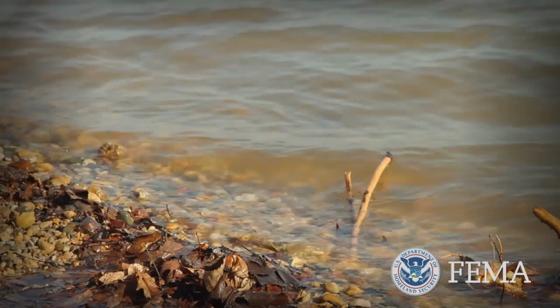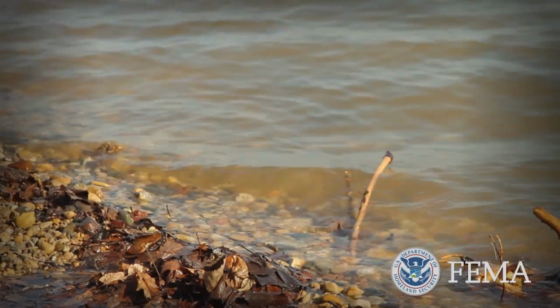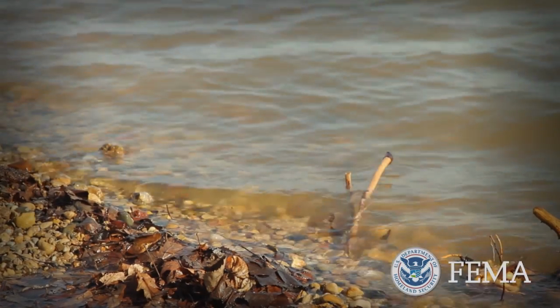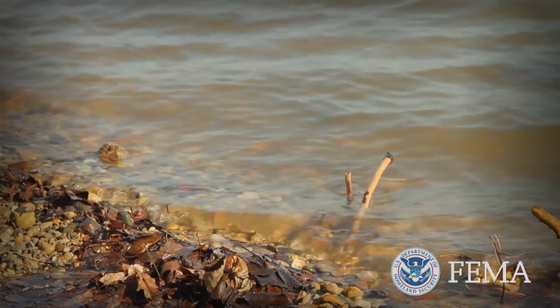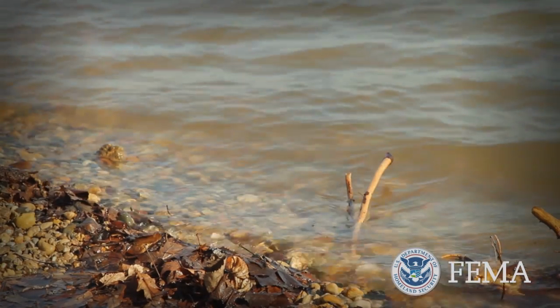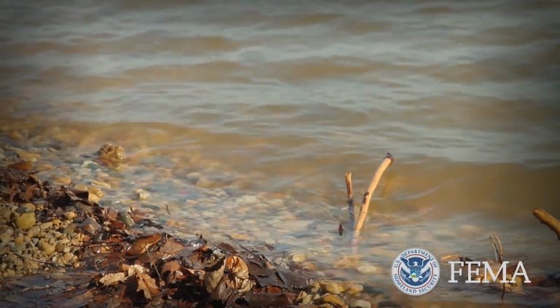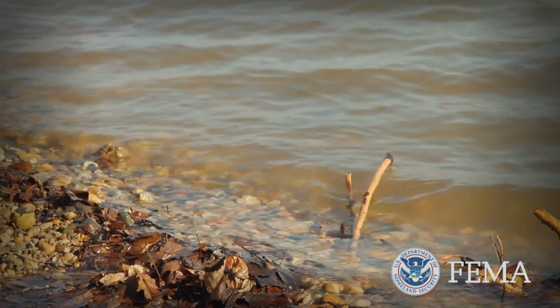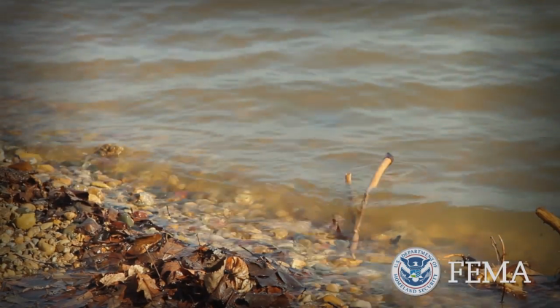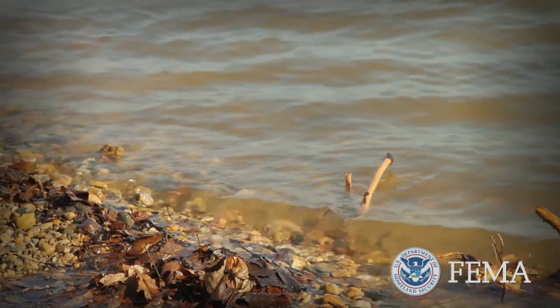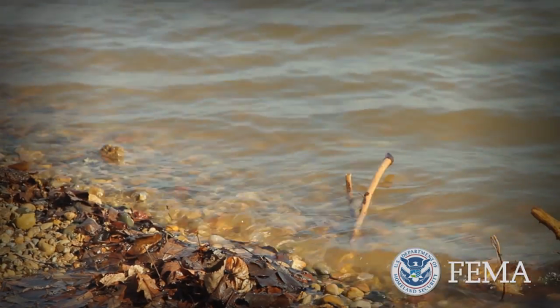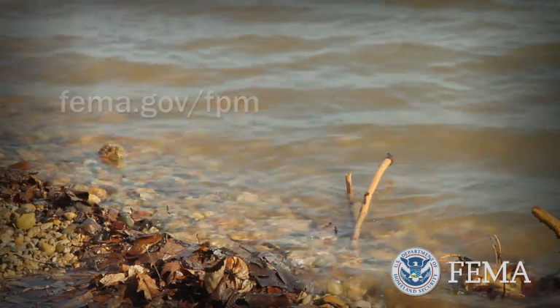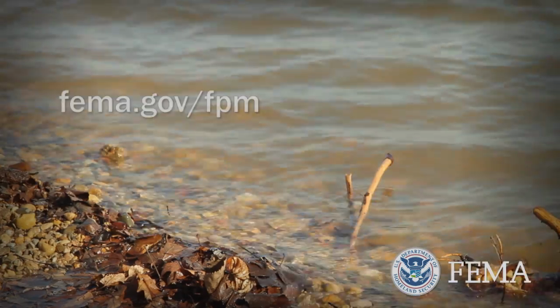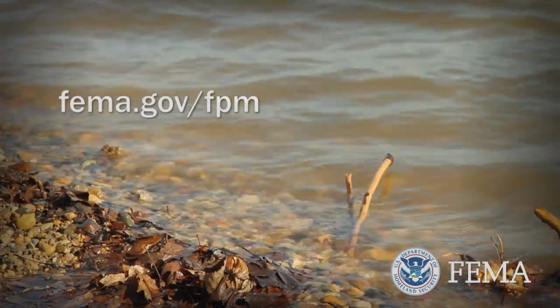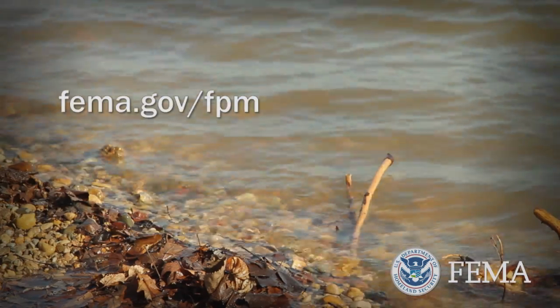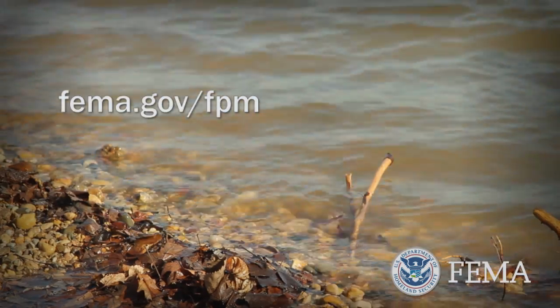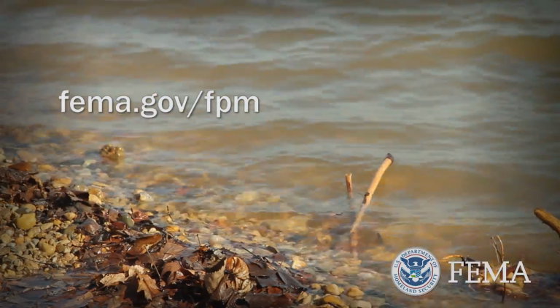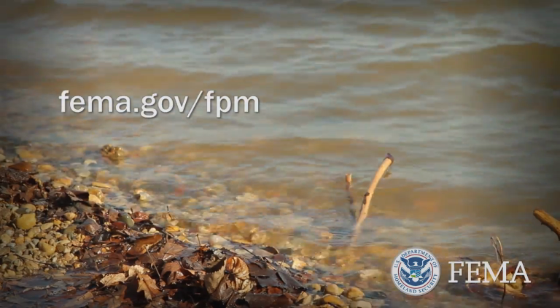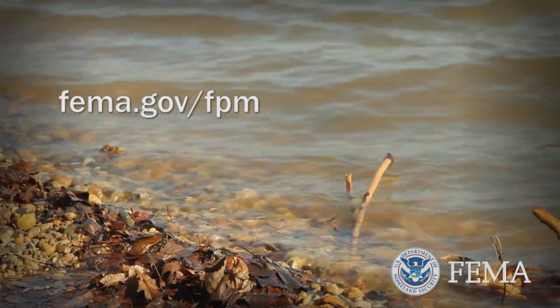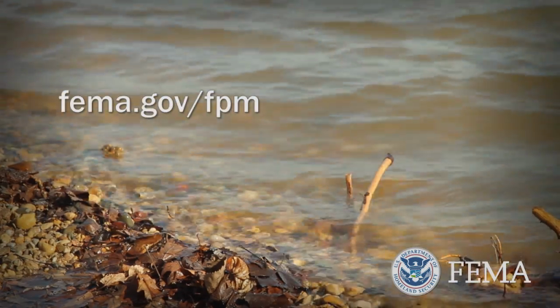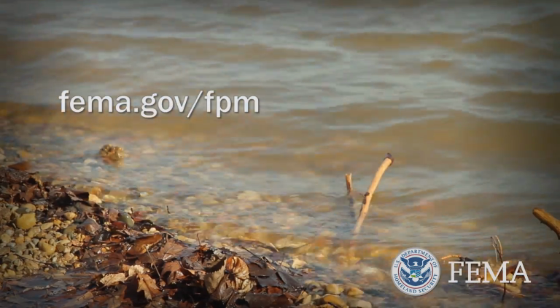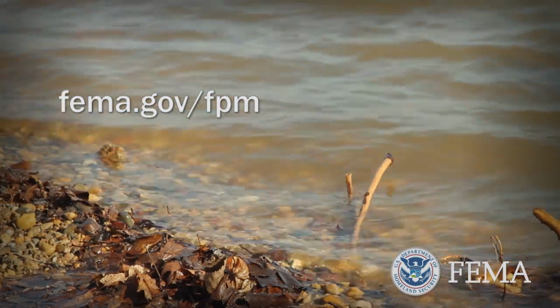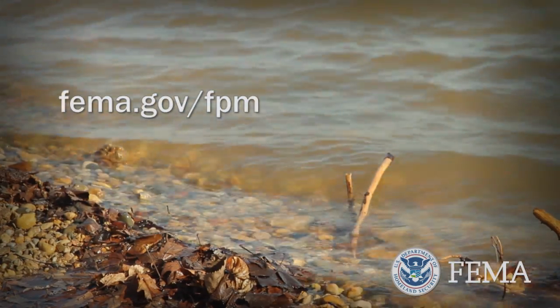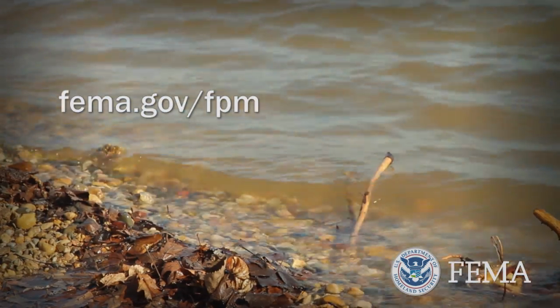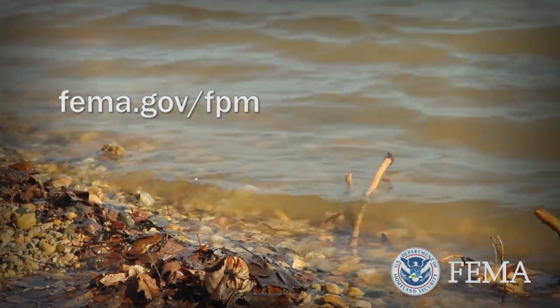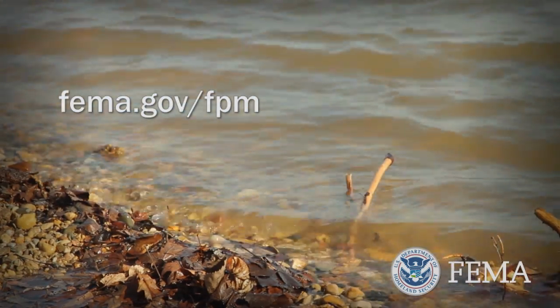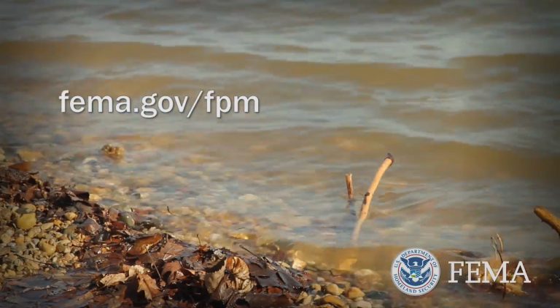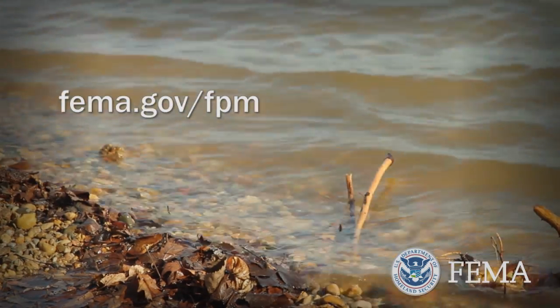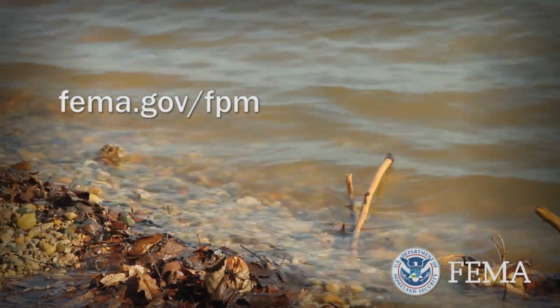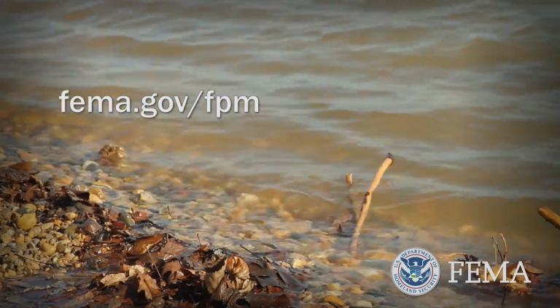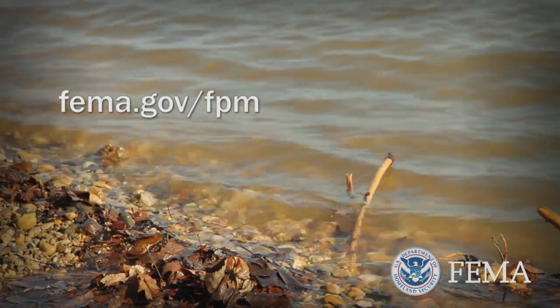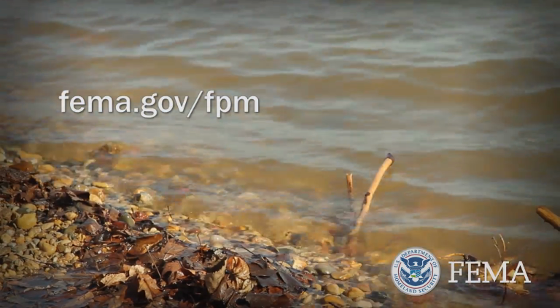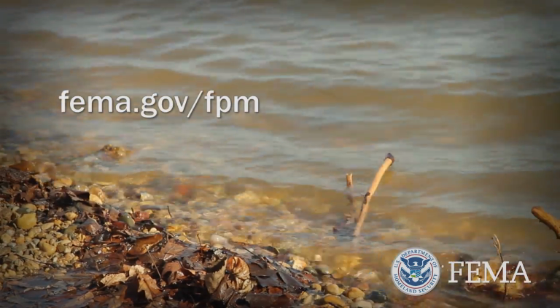For more information, visit FEMA.gov/FPM.